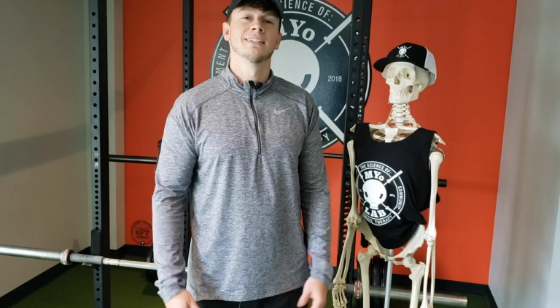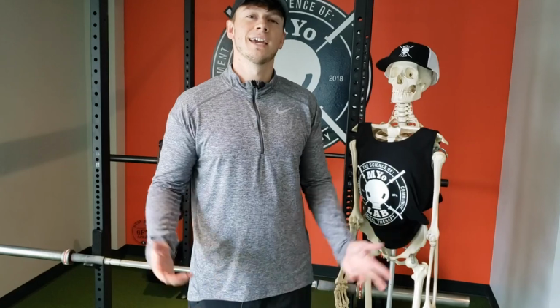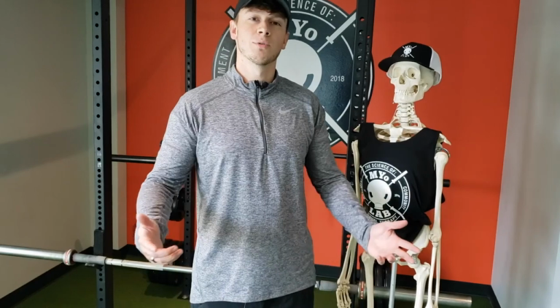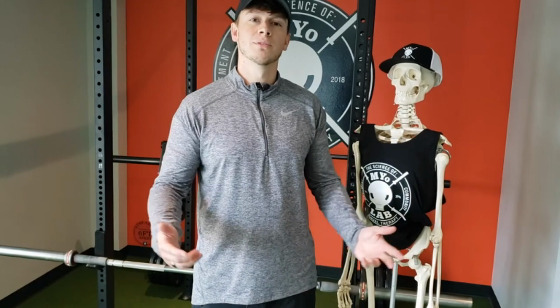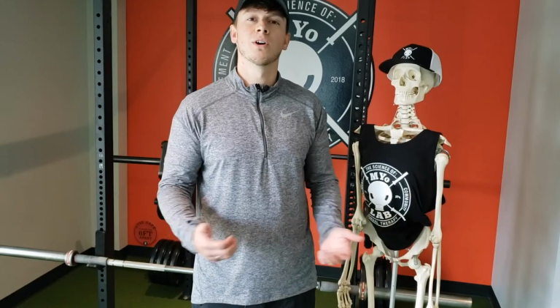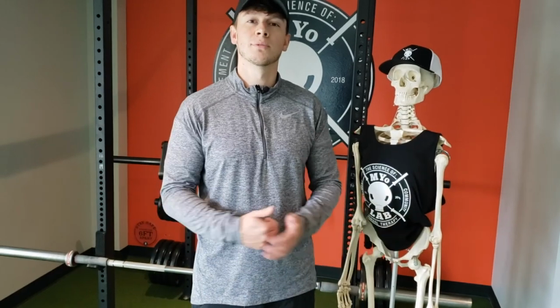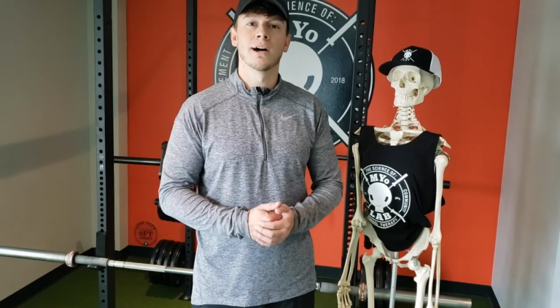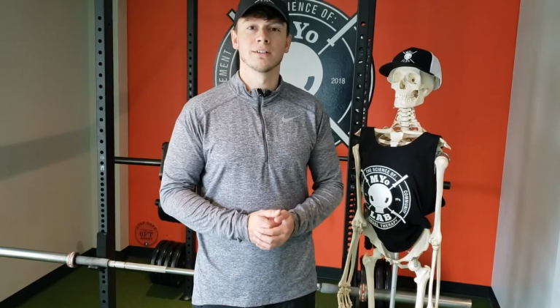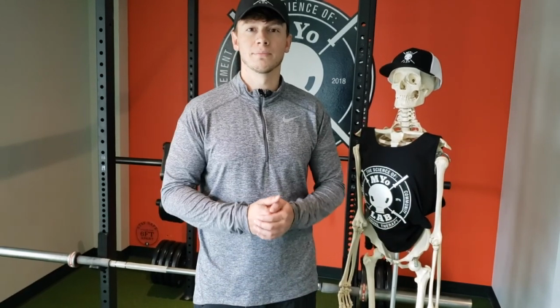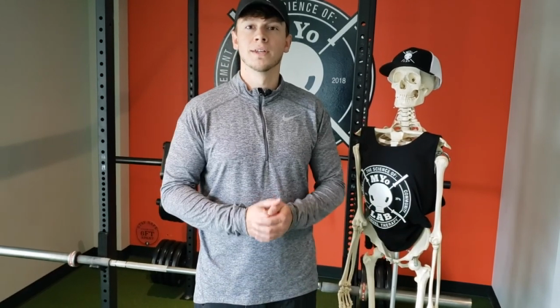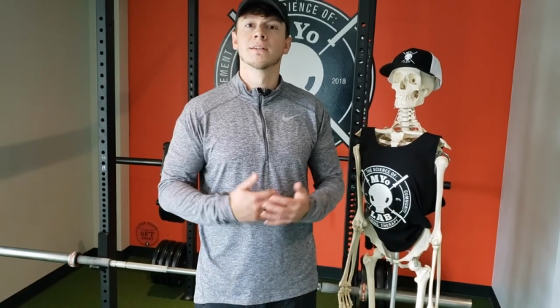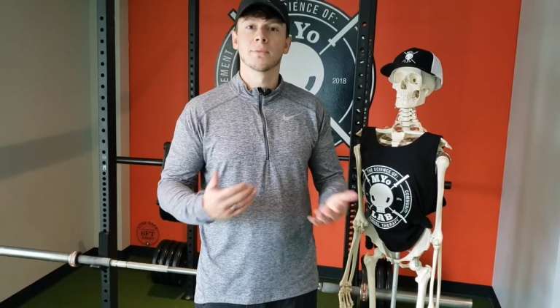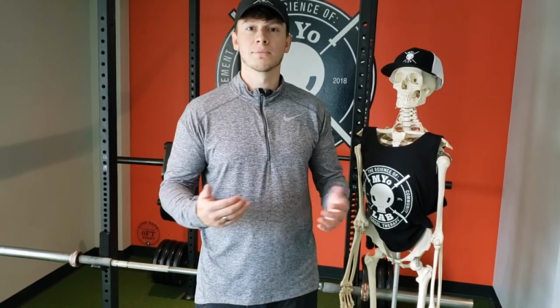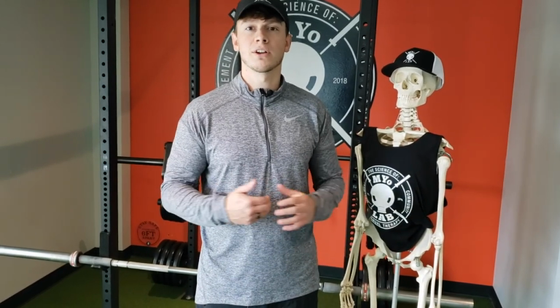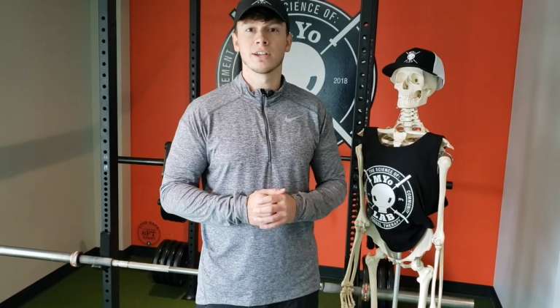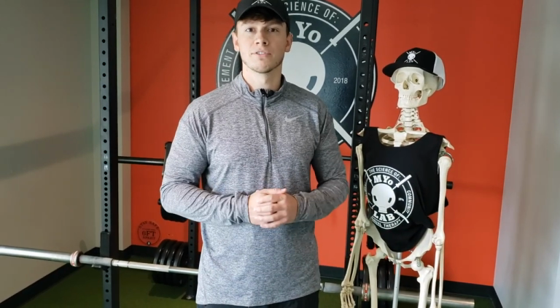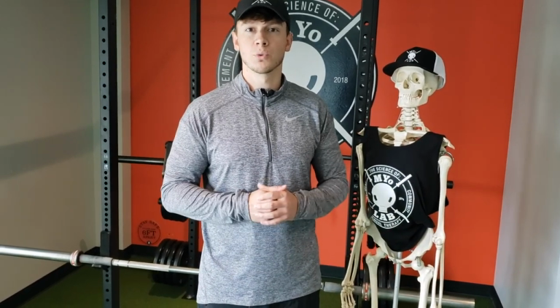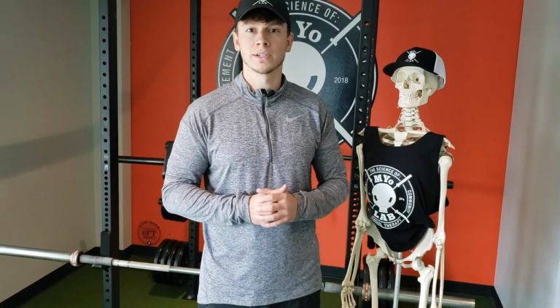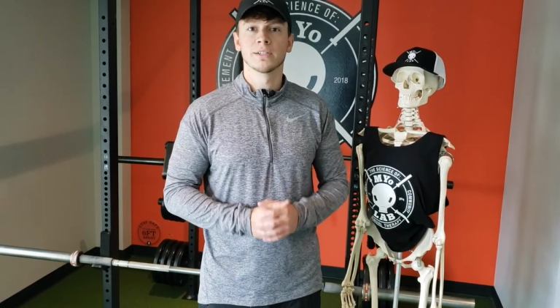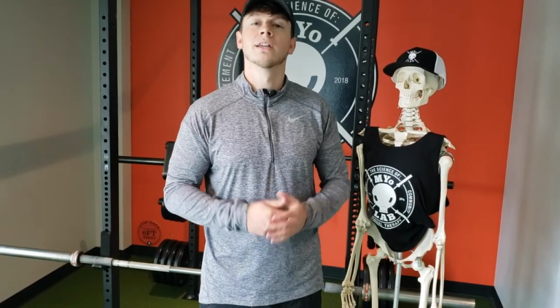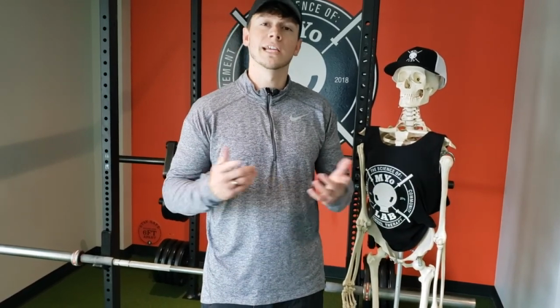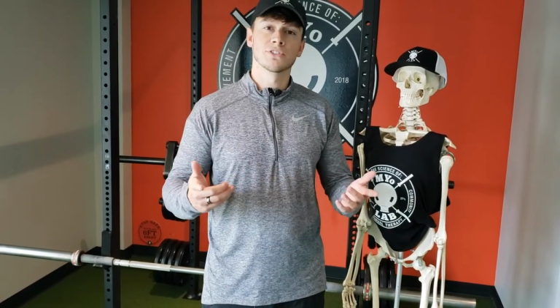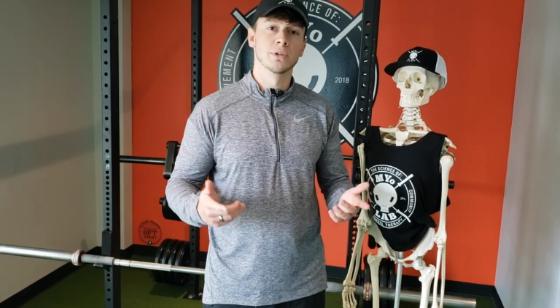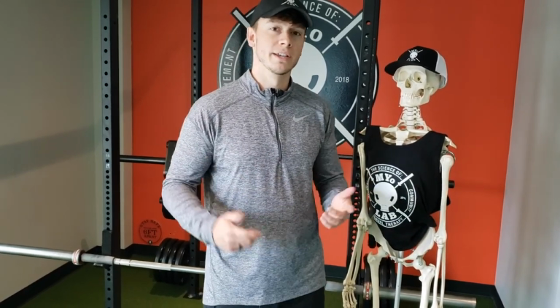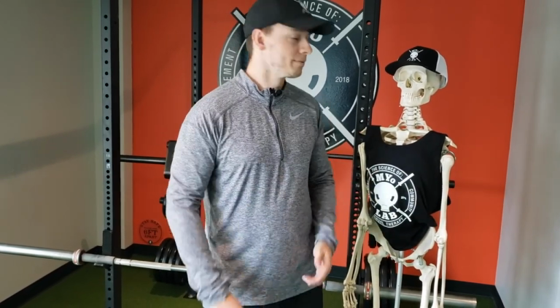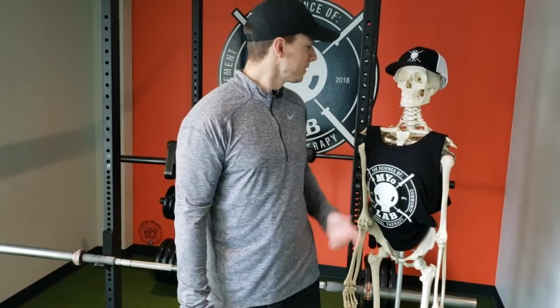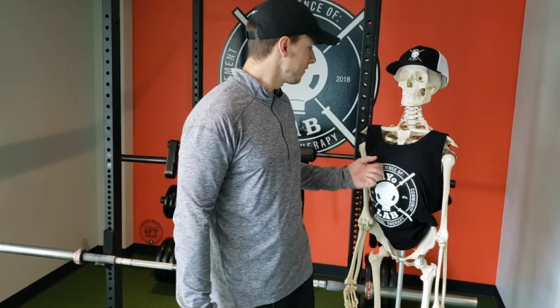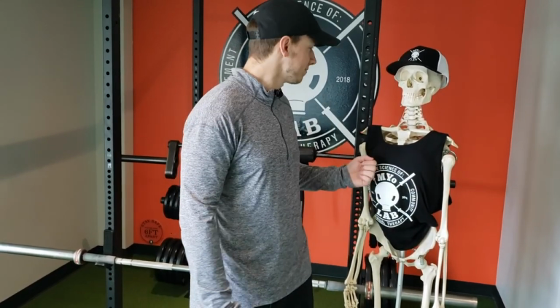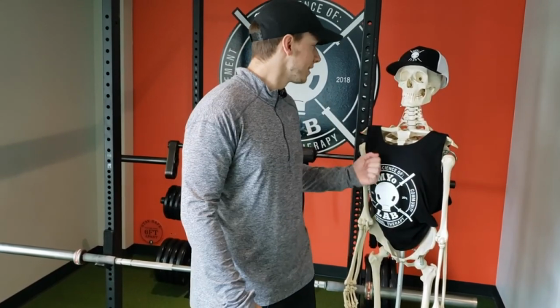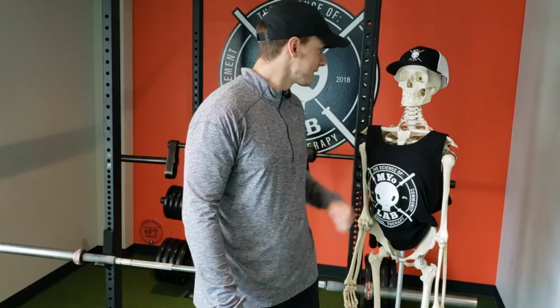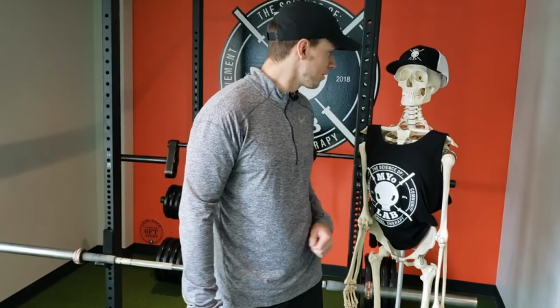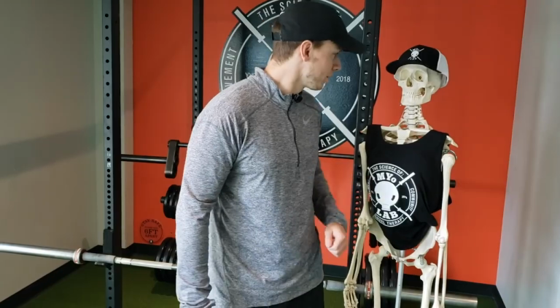Hey everyone, welcome to Myolab. My name is Dr. Evan Schwintz. Thanks for tuning in. Kevin, let's get down to work.